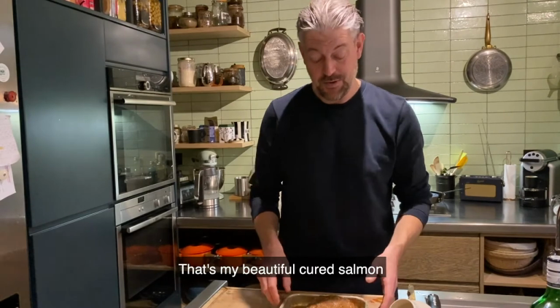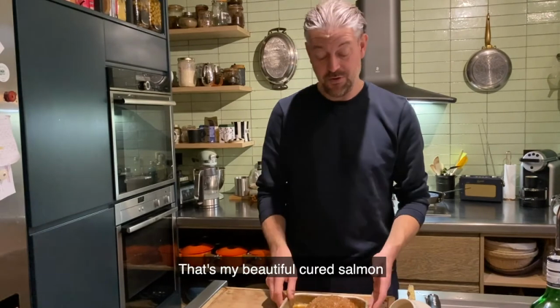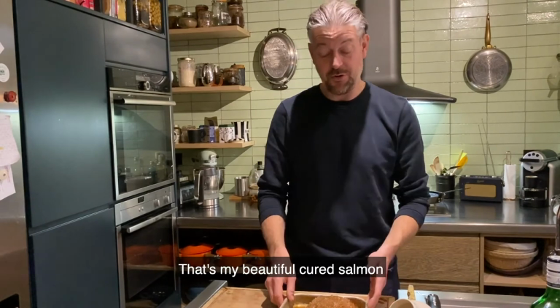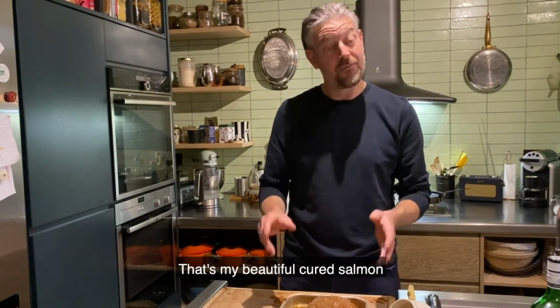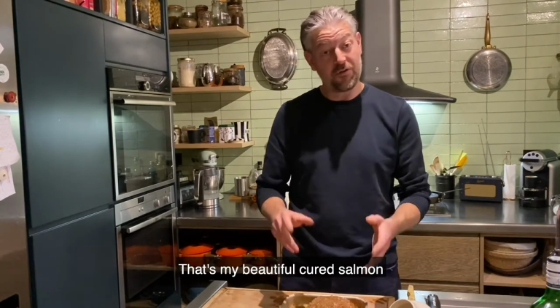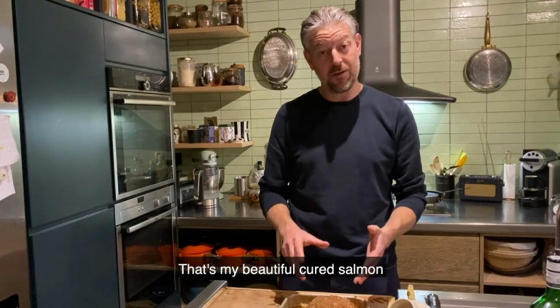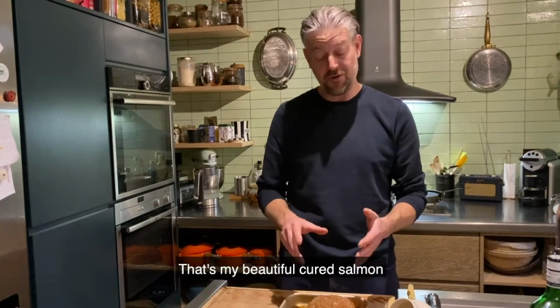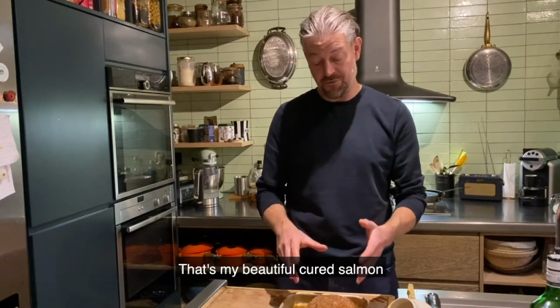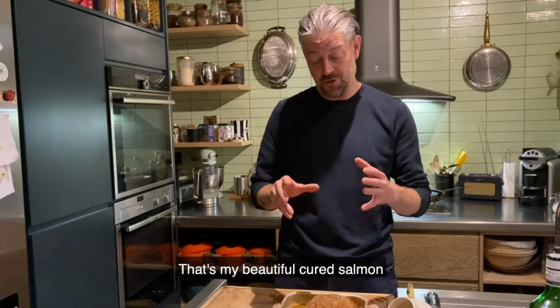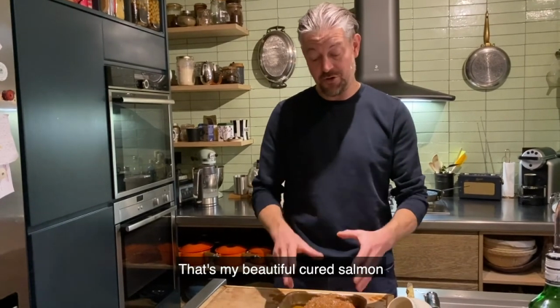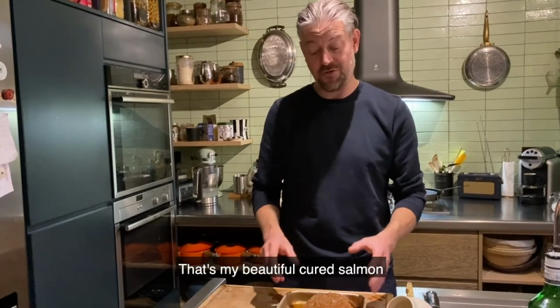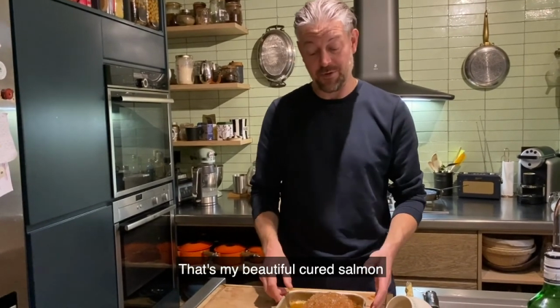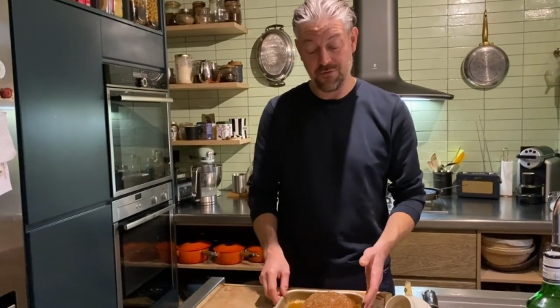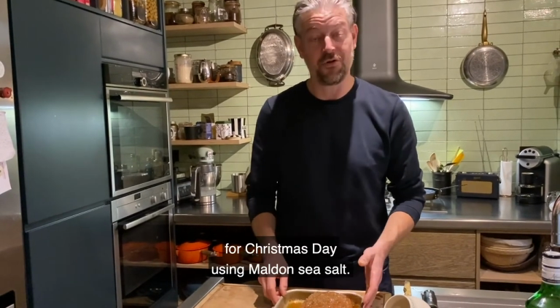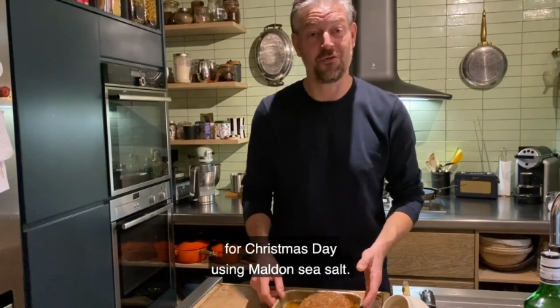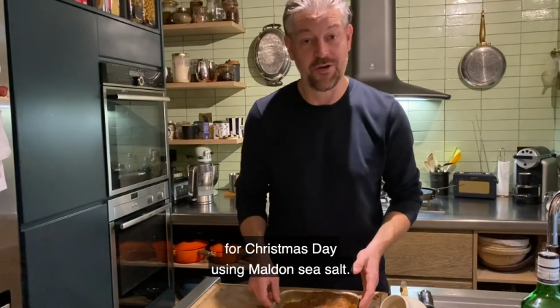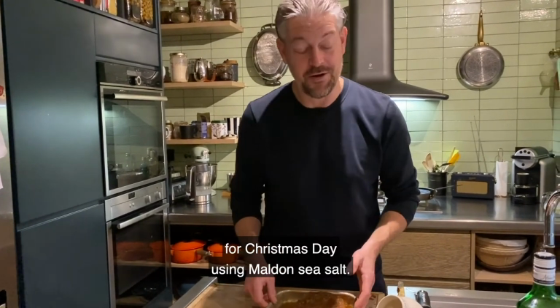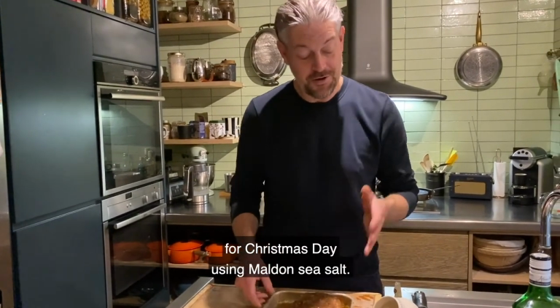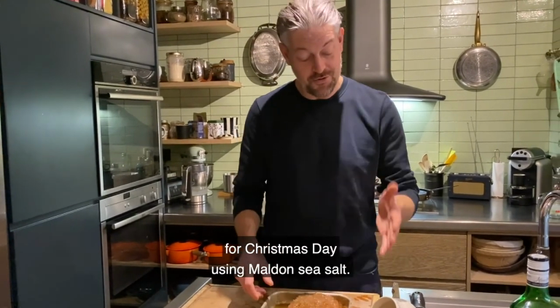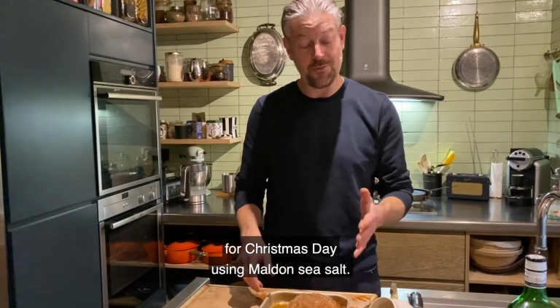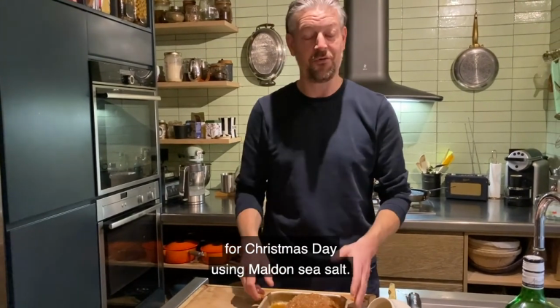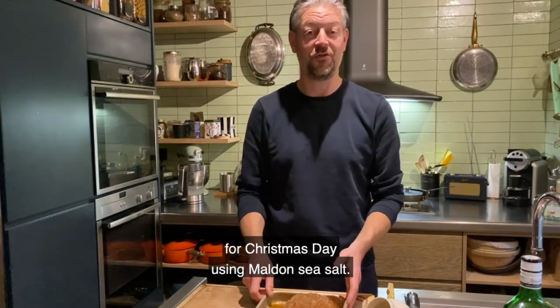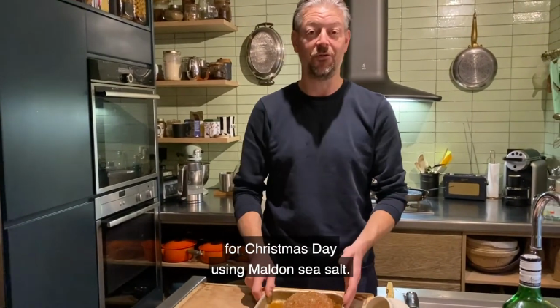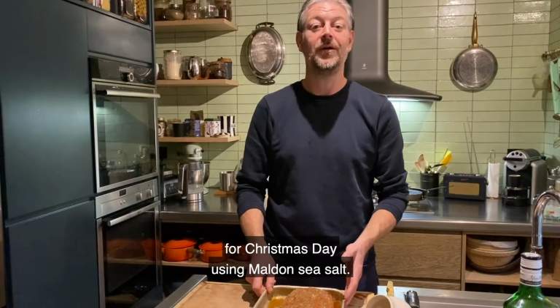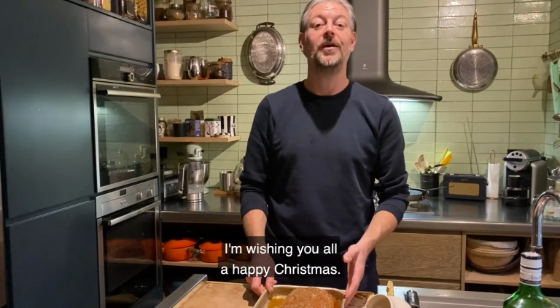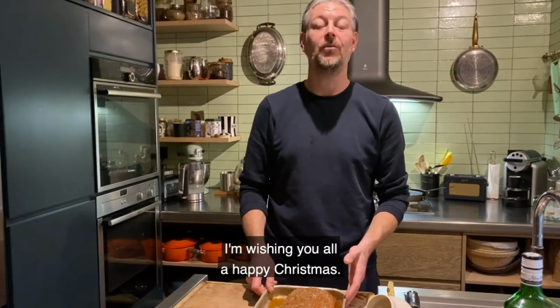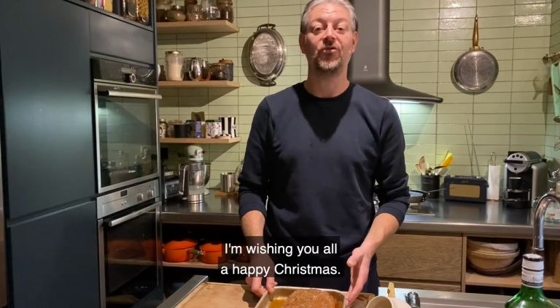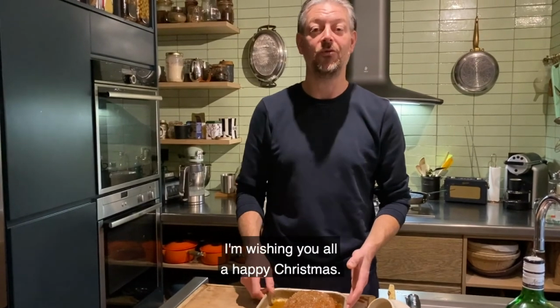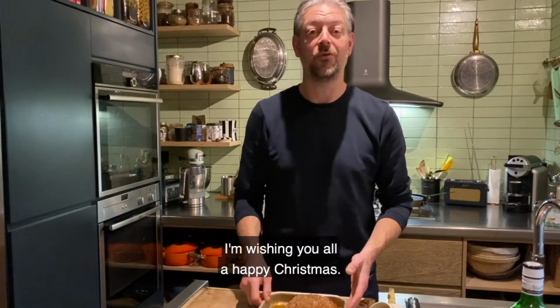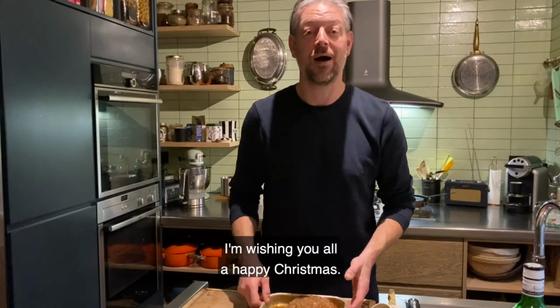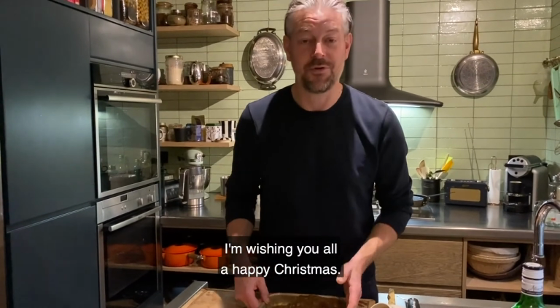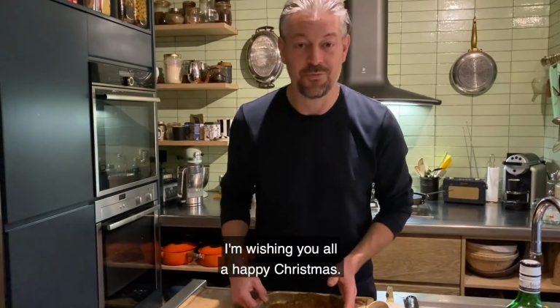So that's my beautiful cured salmon for Christmas Day using Maldon sea salt — wishing you all a happy Christmas.